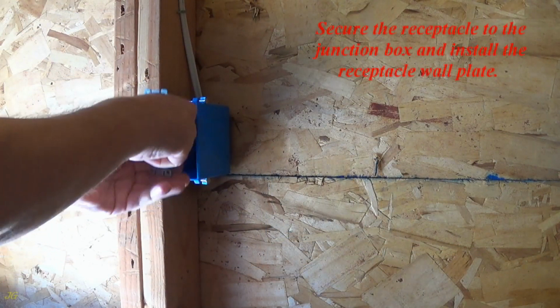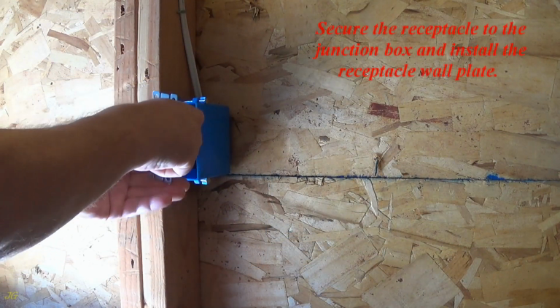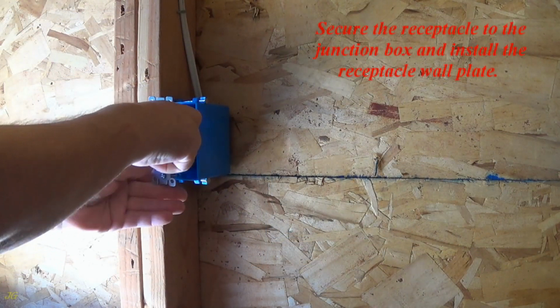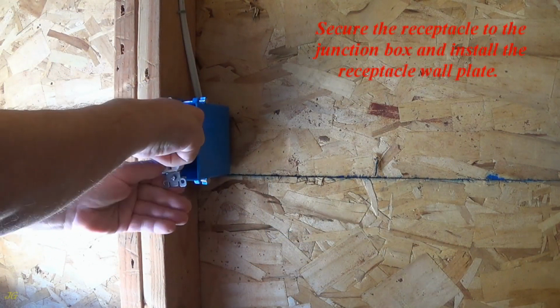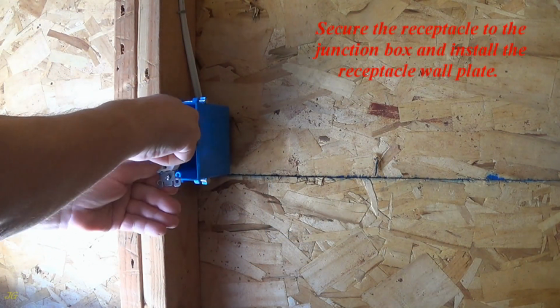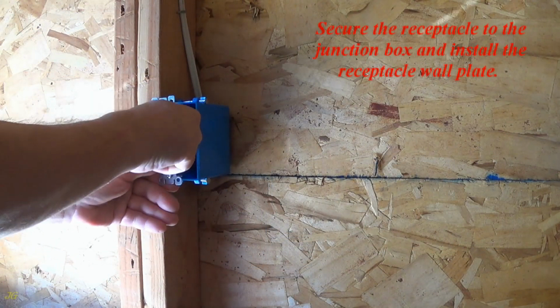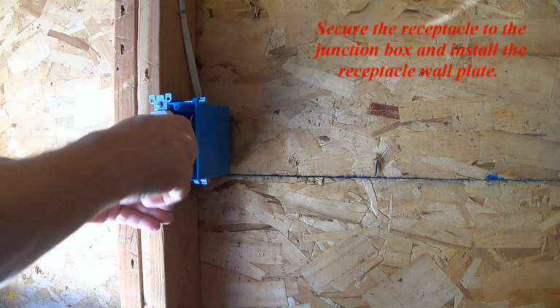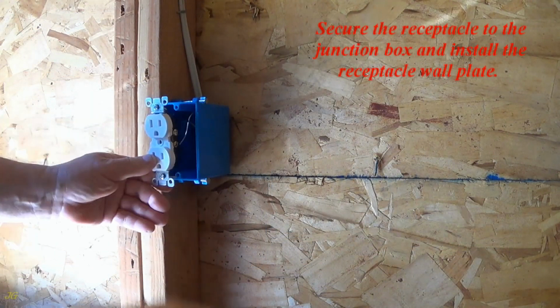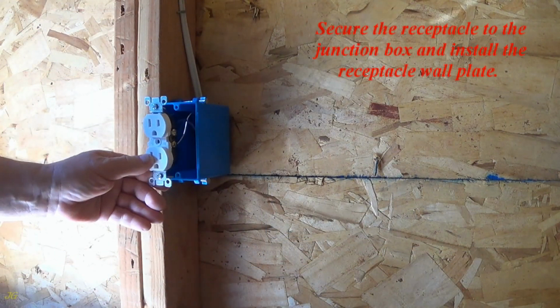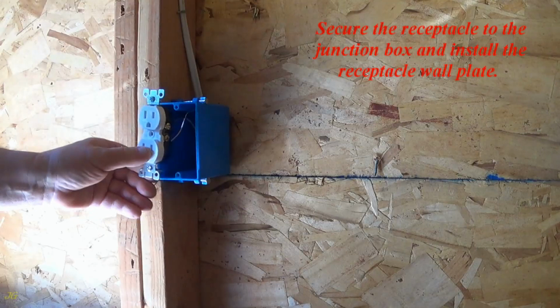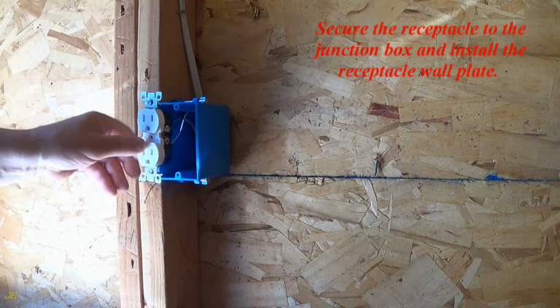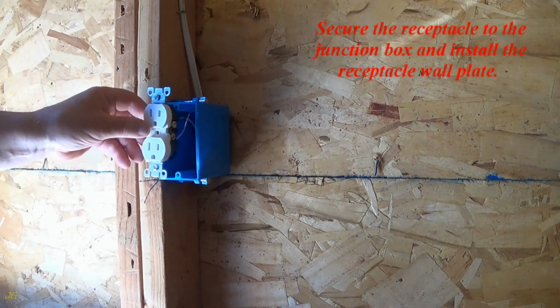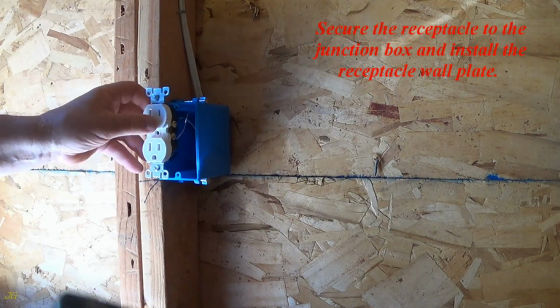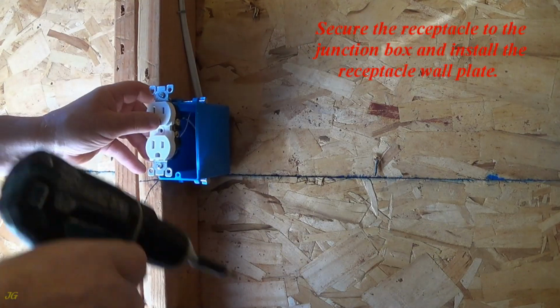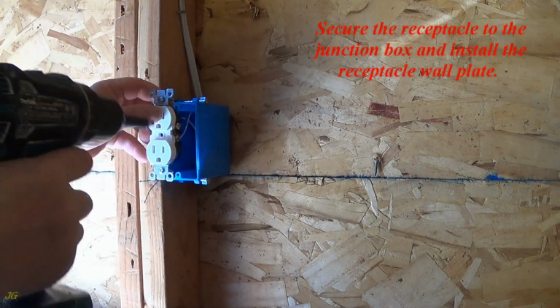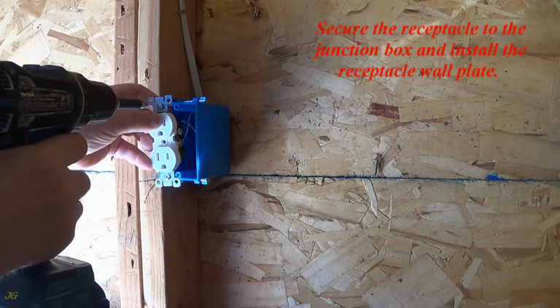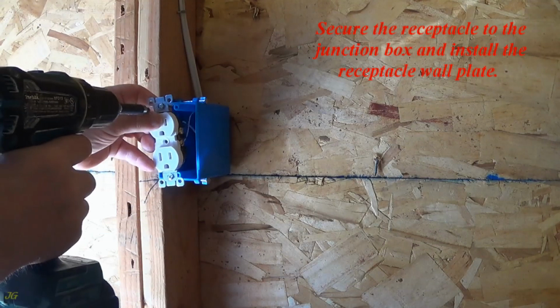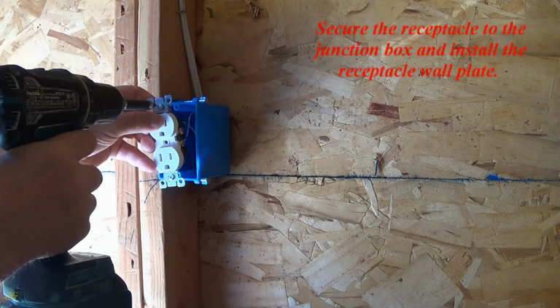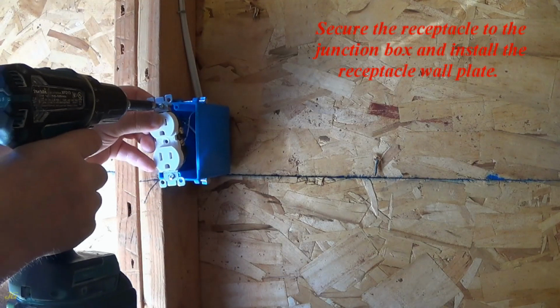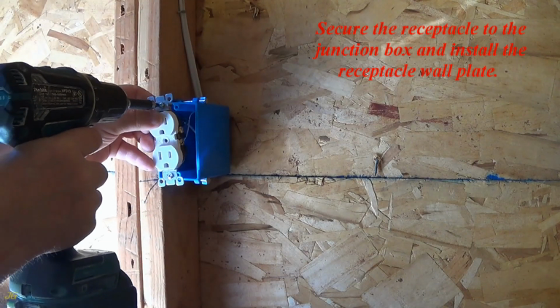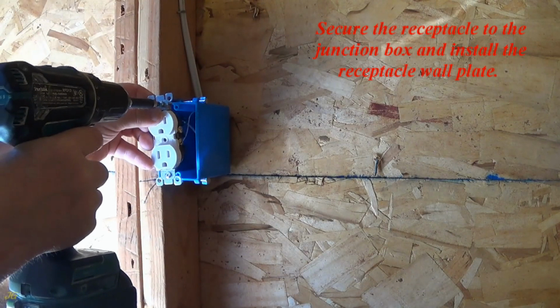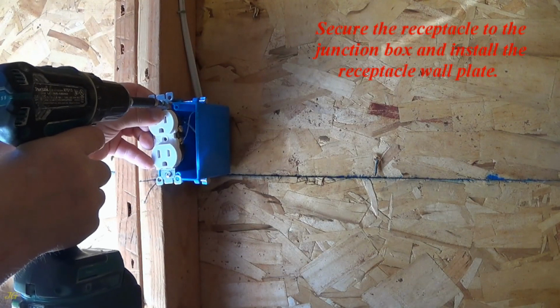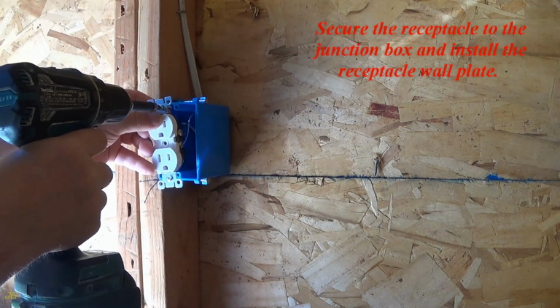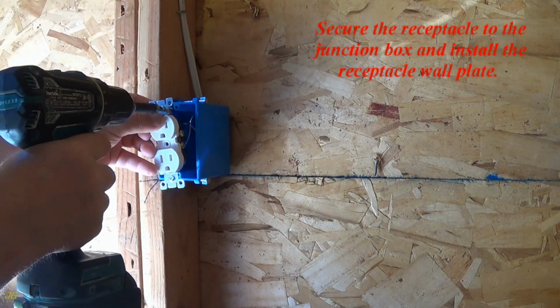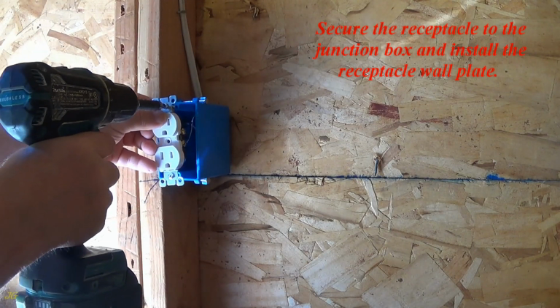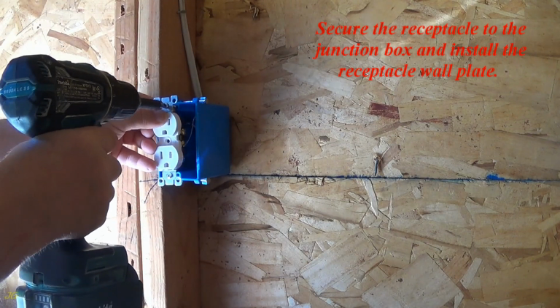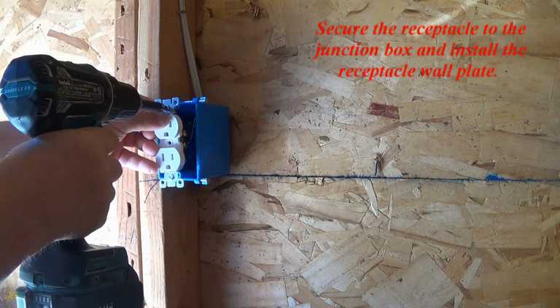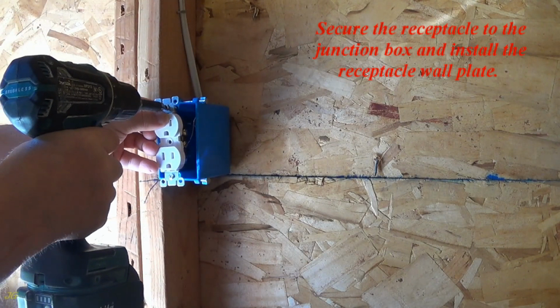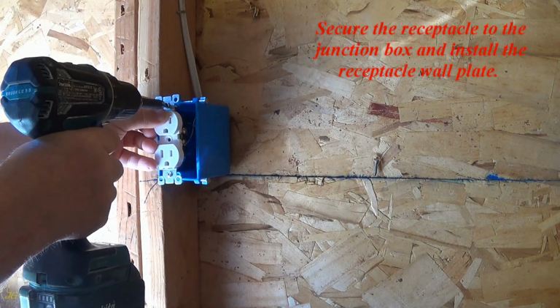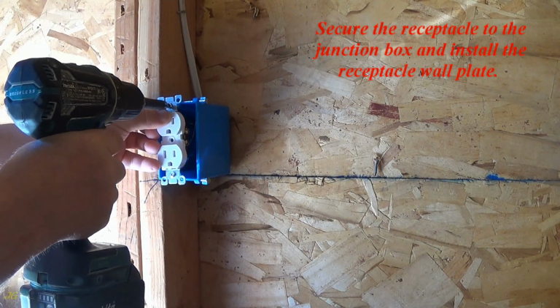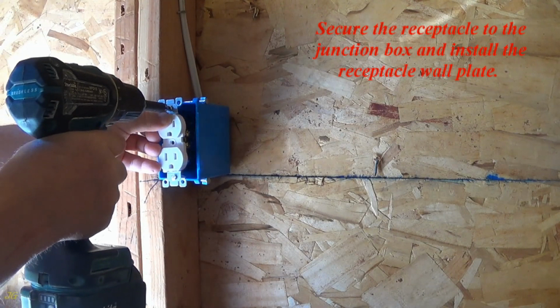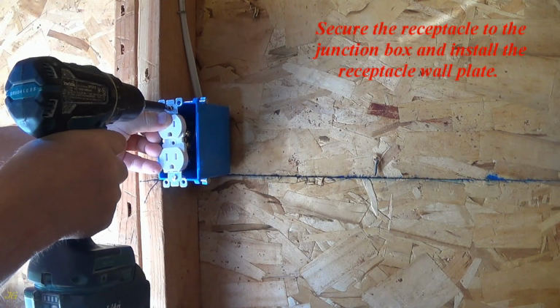Secure the receptacle to the junction box and install the receptacle wall plate.